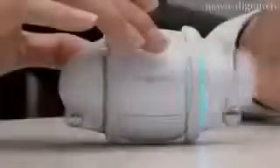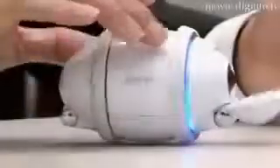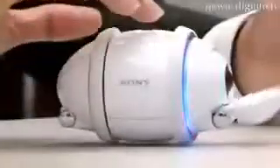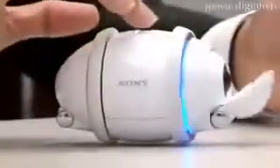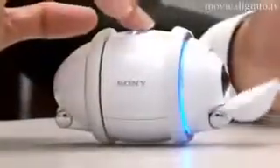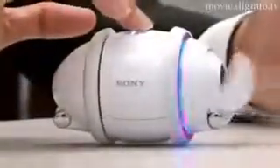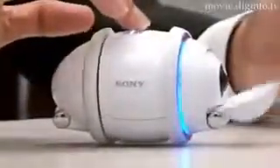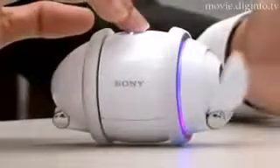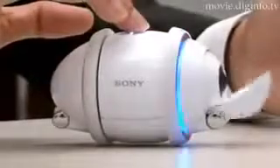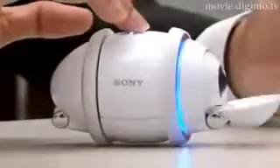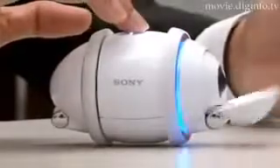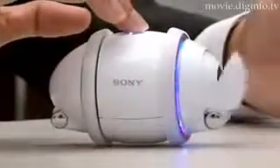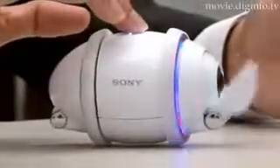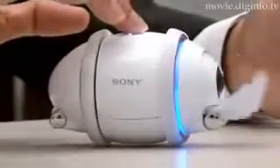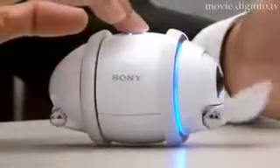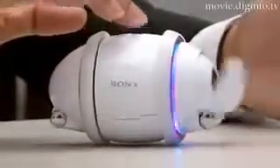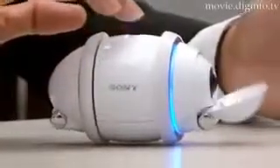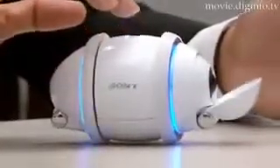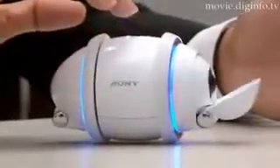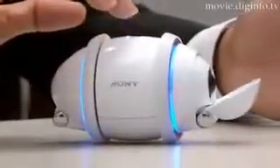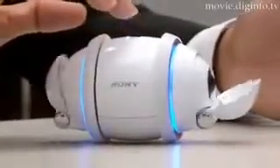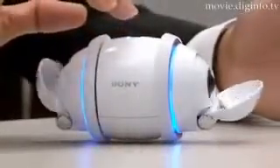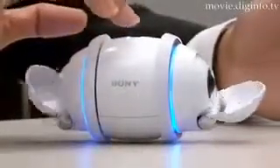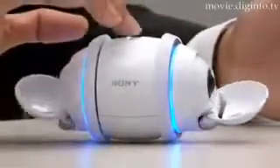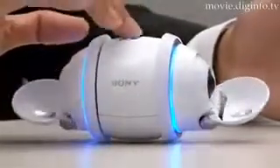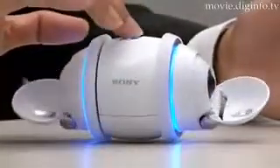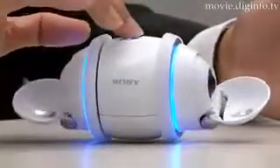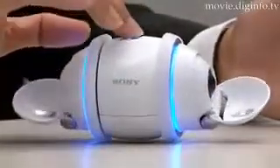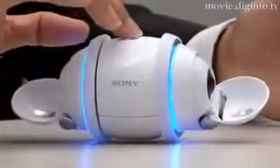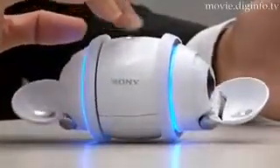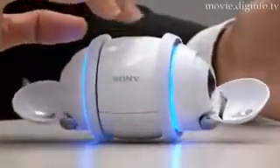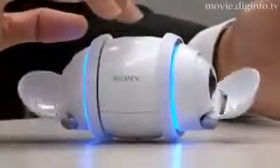The latest Sony music player, the Rolli, will be released in Japan on the 29th of September.